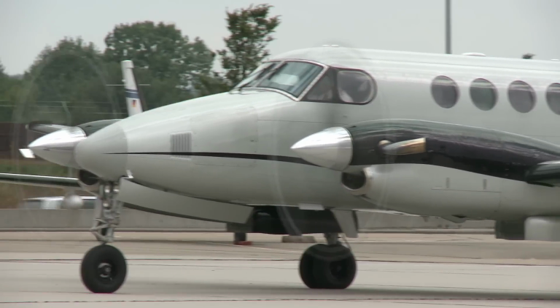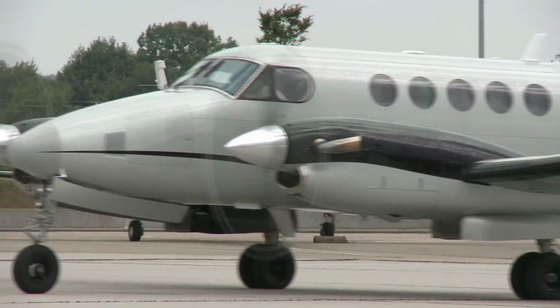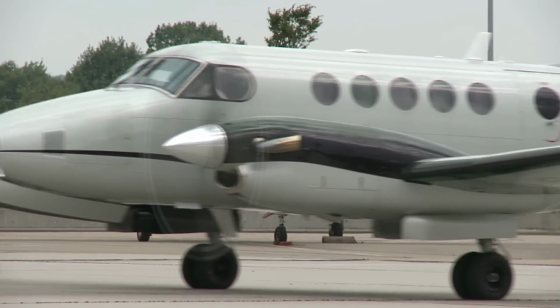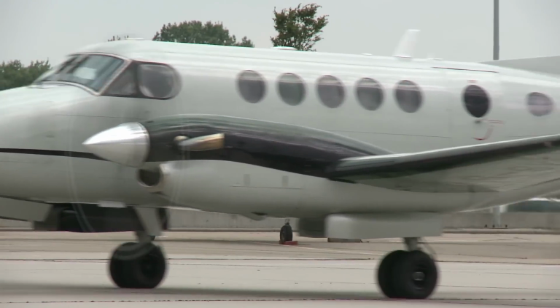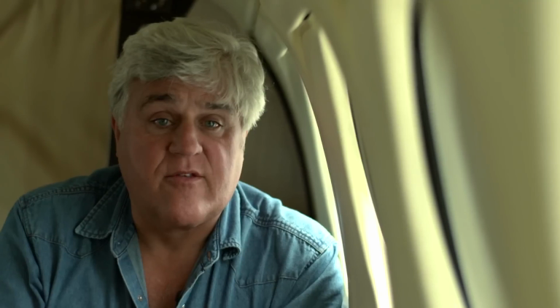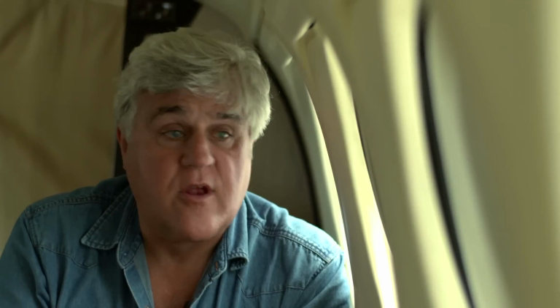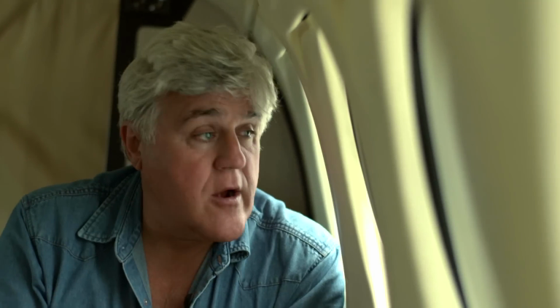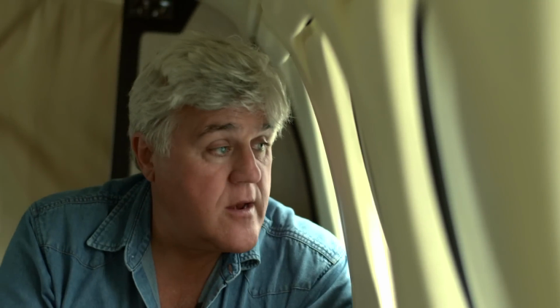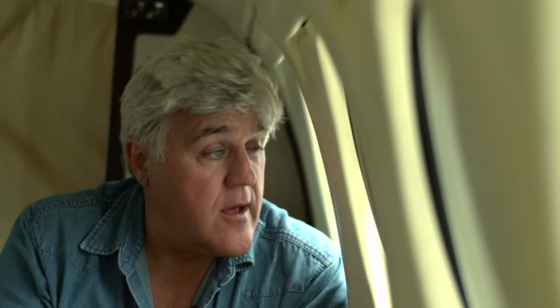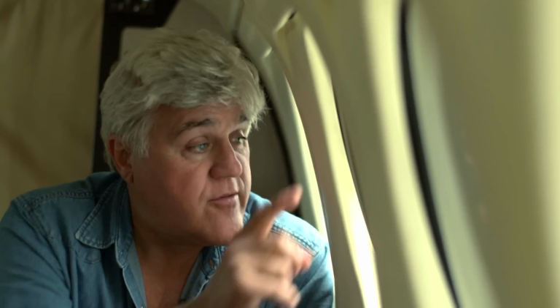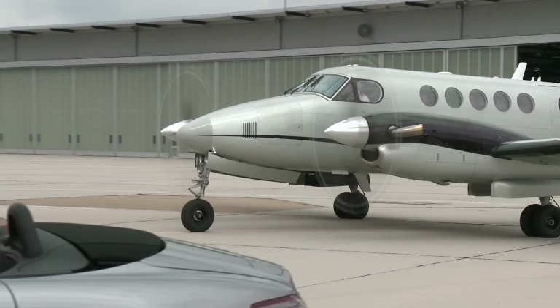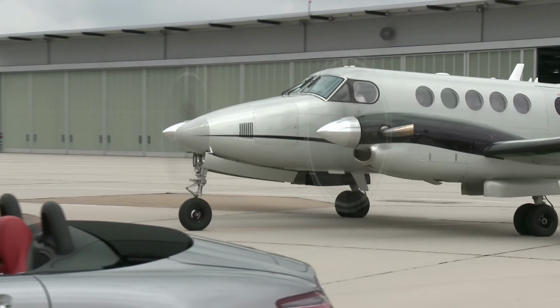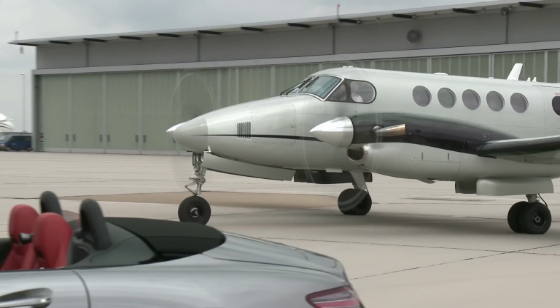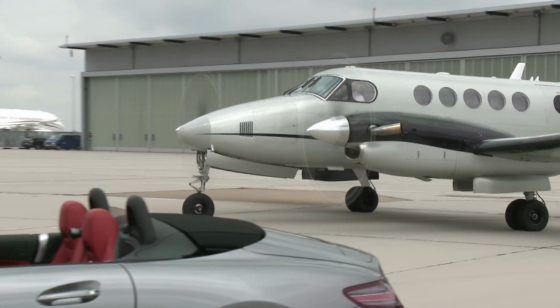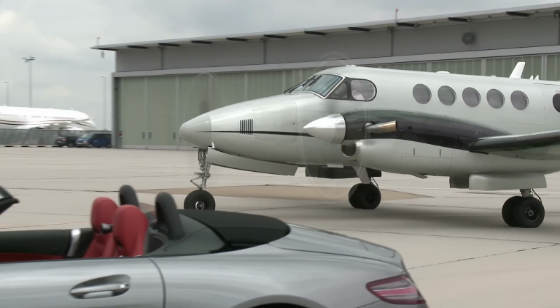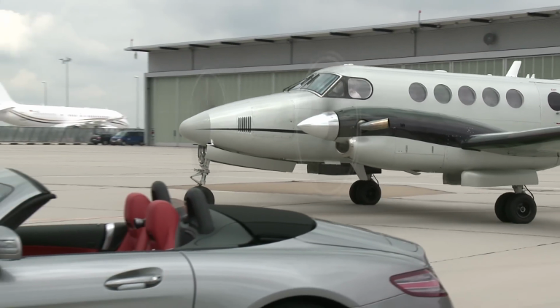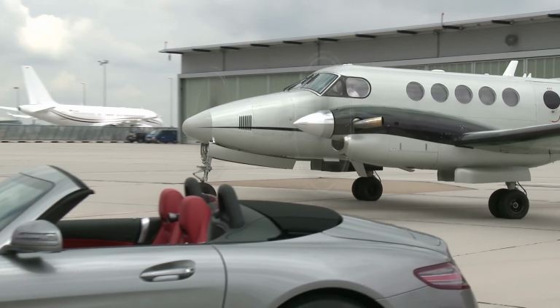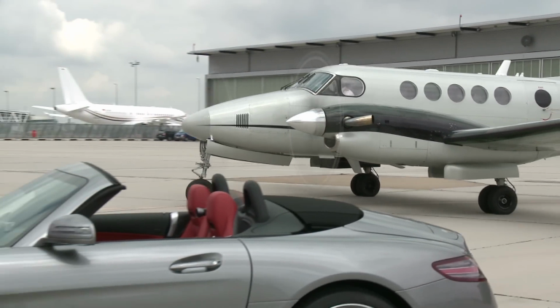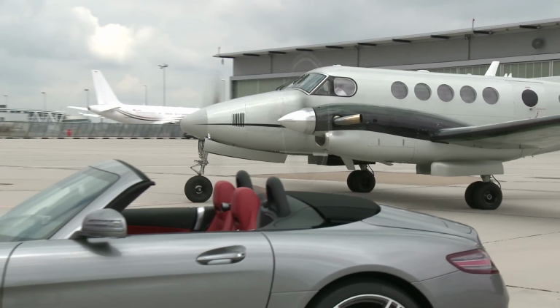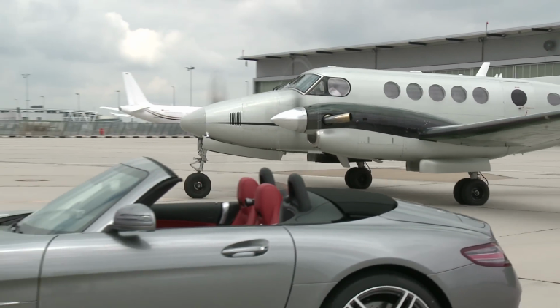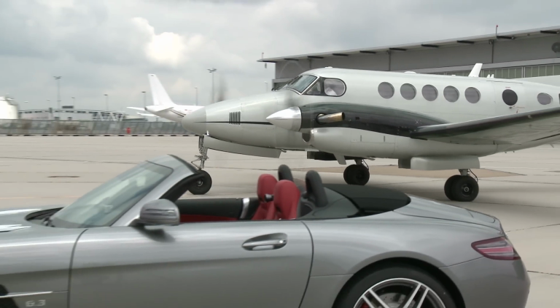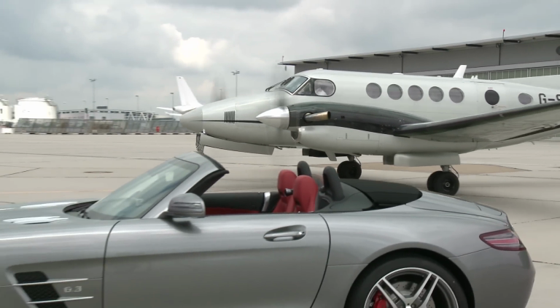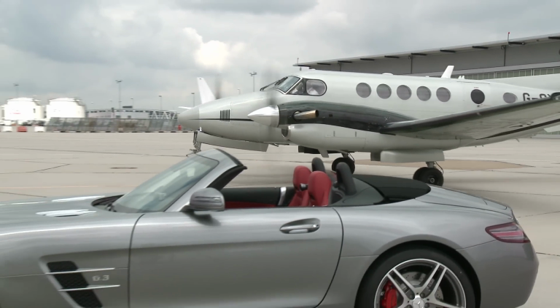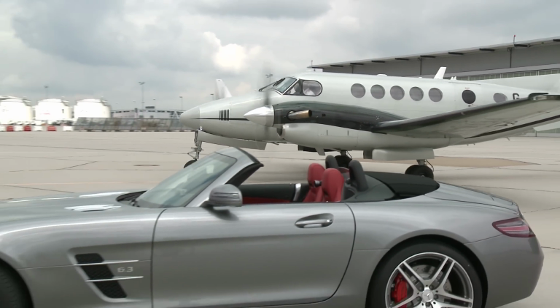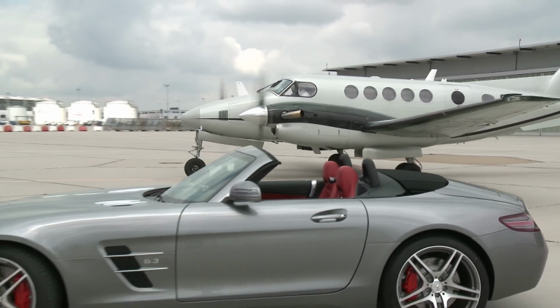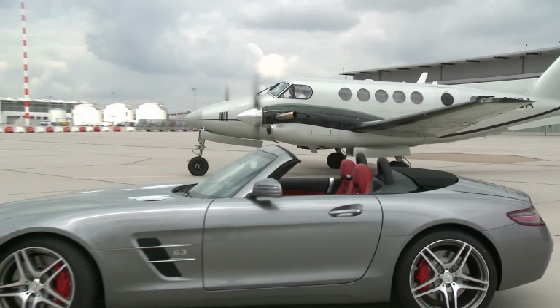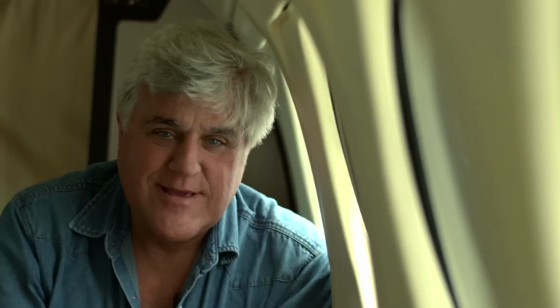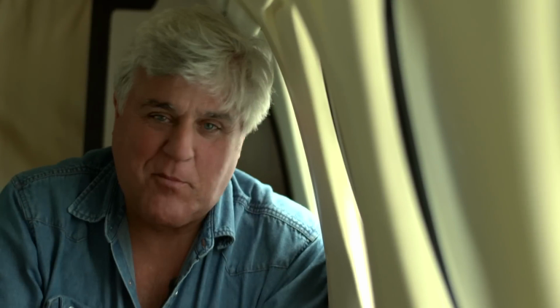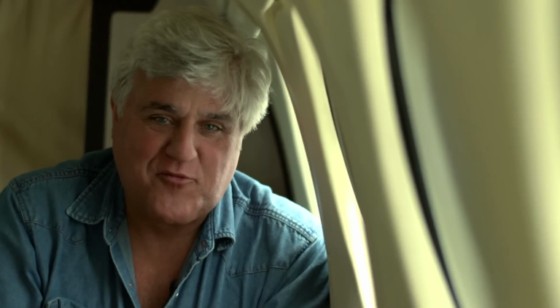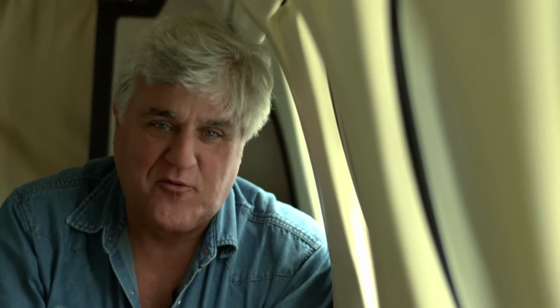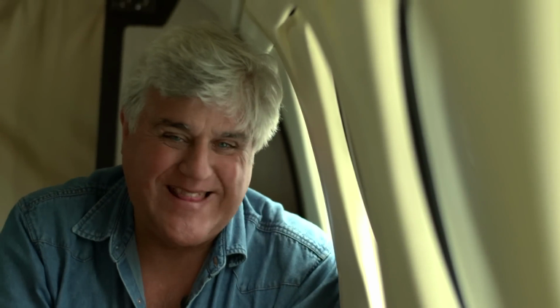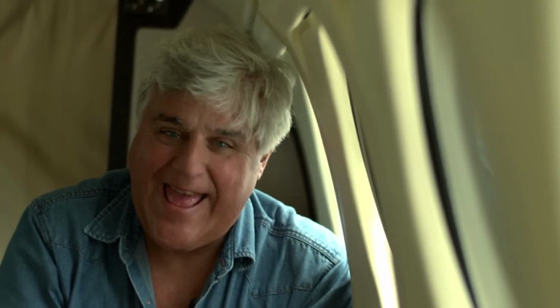We just landed at Stuttgart, and there's our car right over there. They brought it out to the runway. You can't get better service than that.